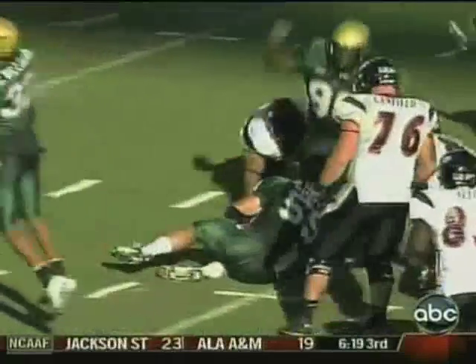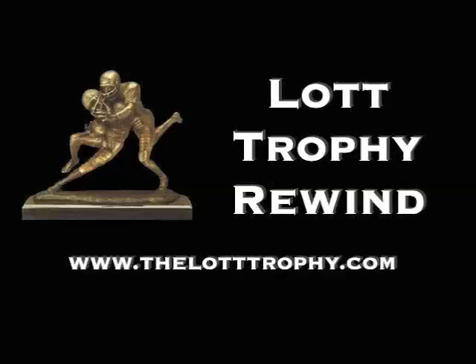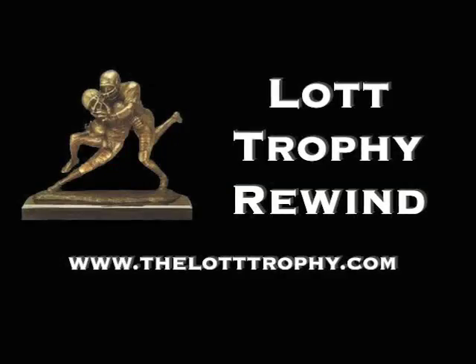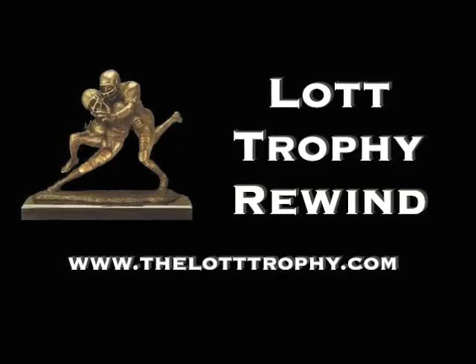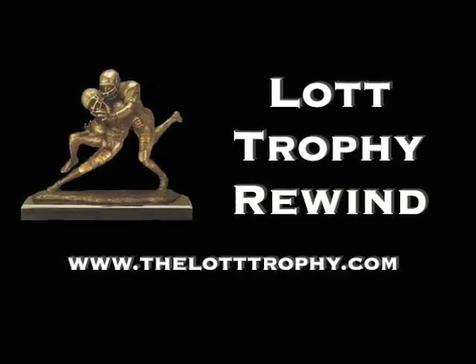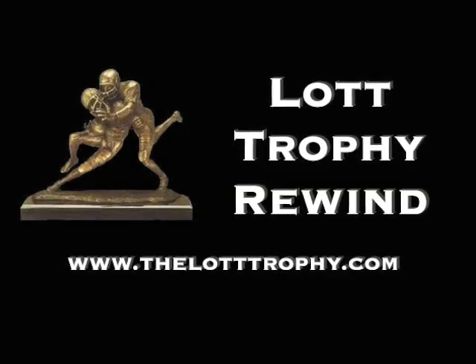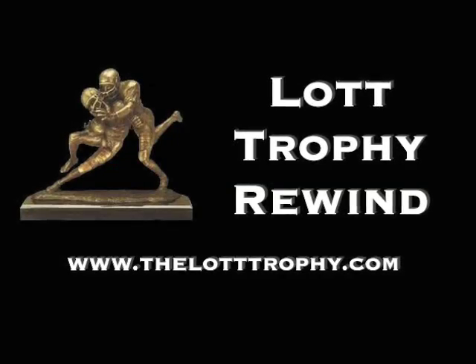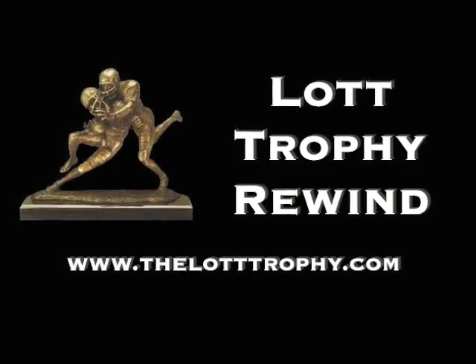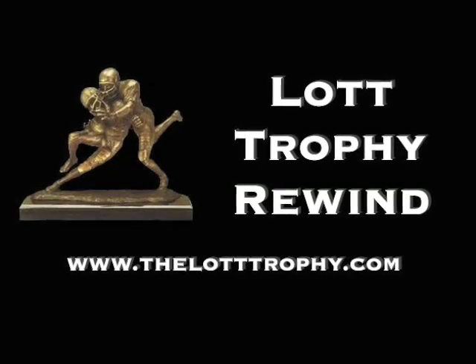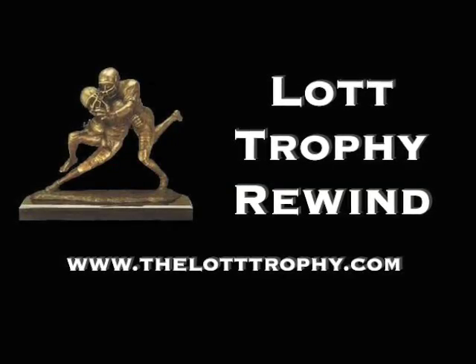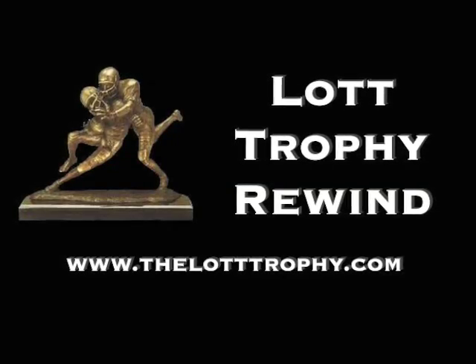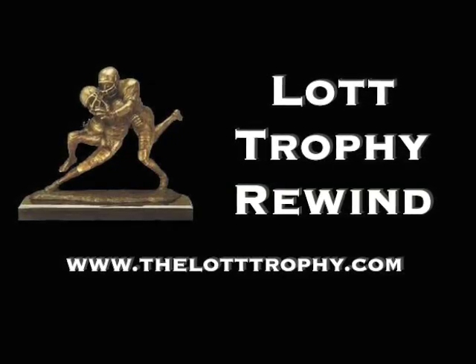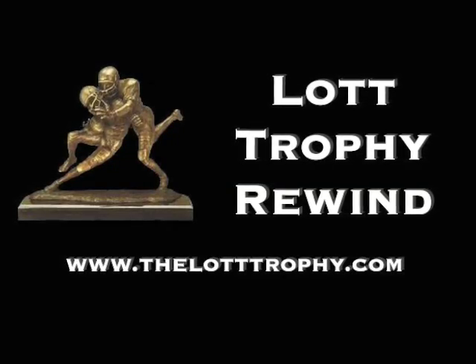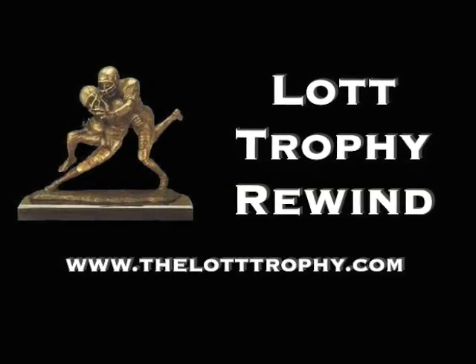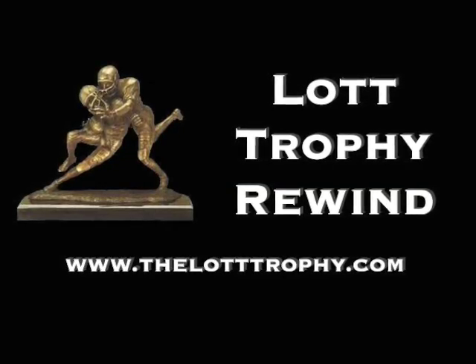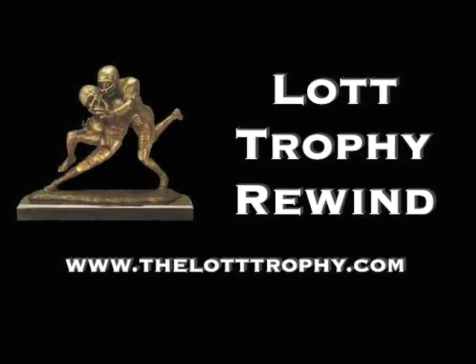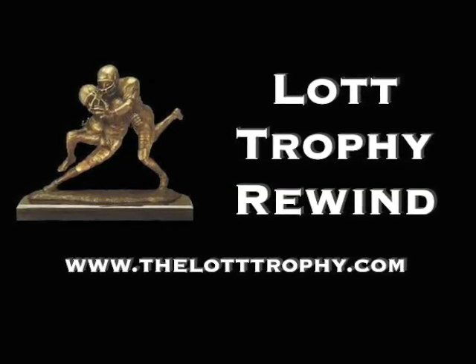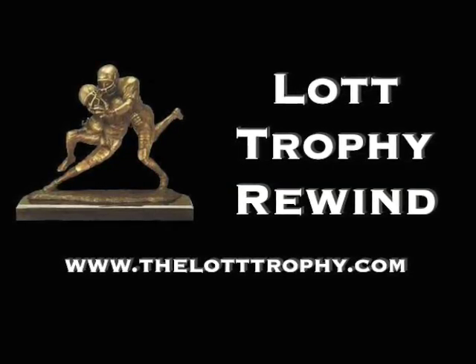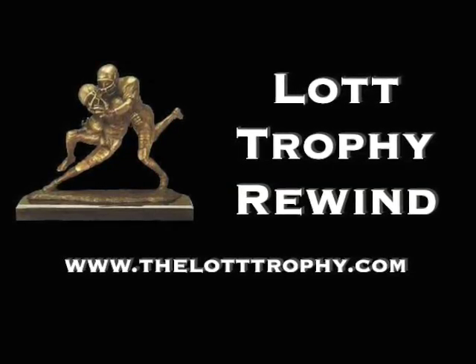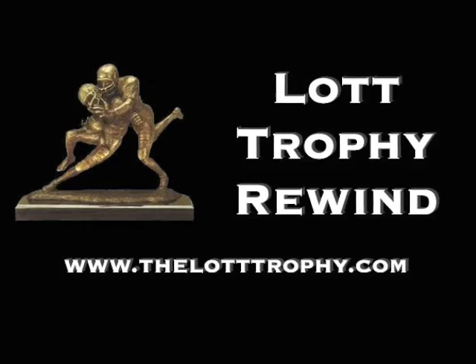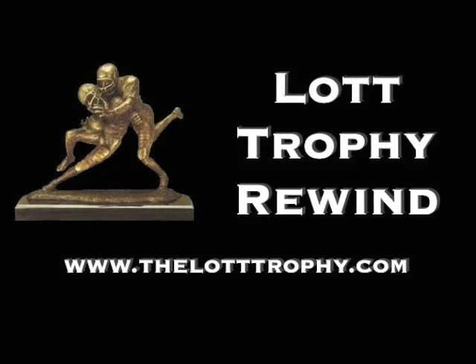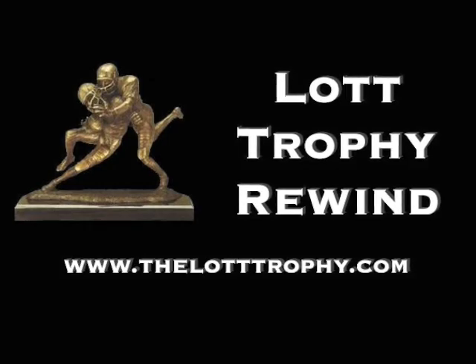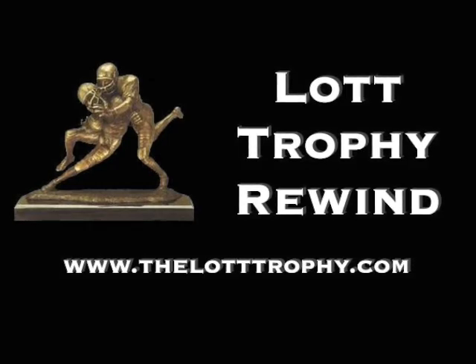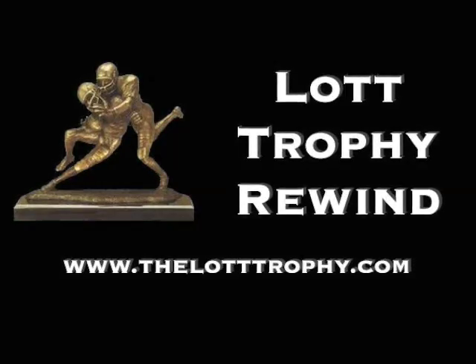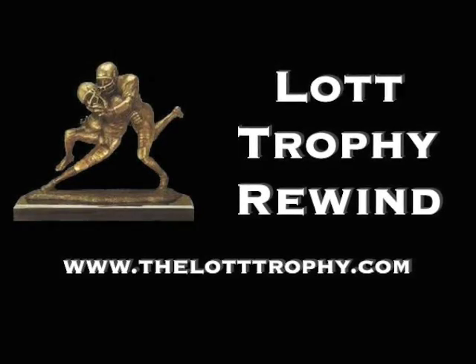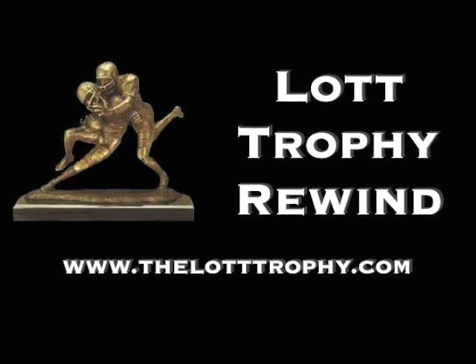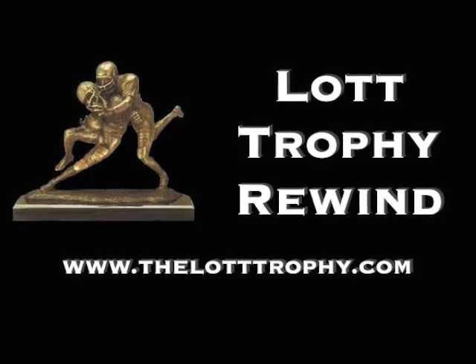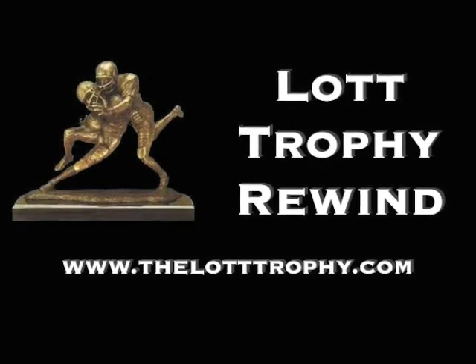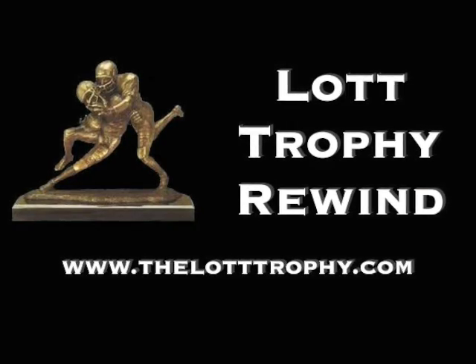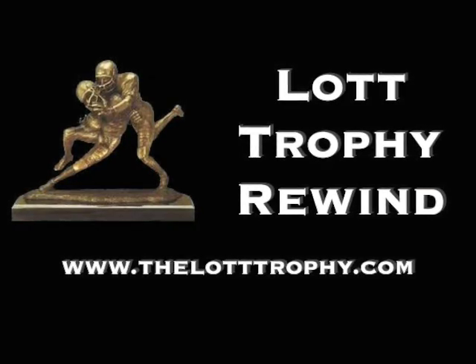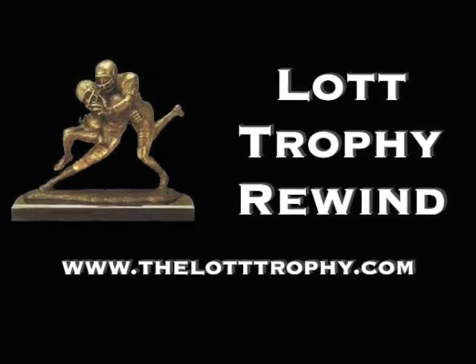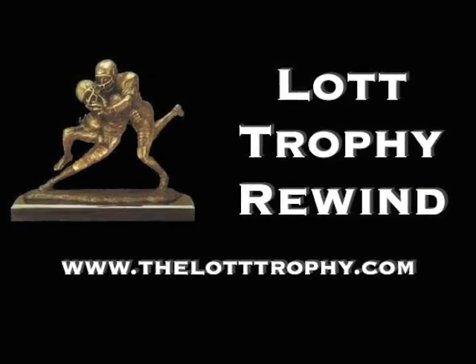Visit LottTrophy.com for more information about the award and this year's watch list.